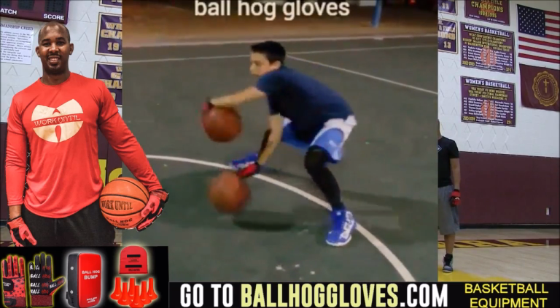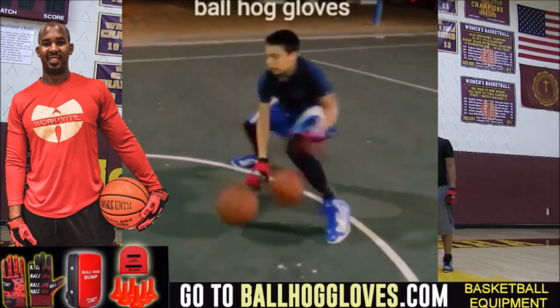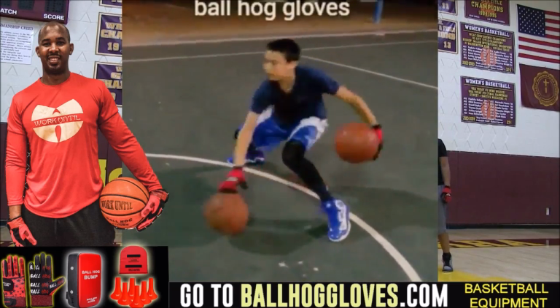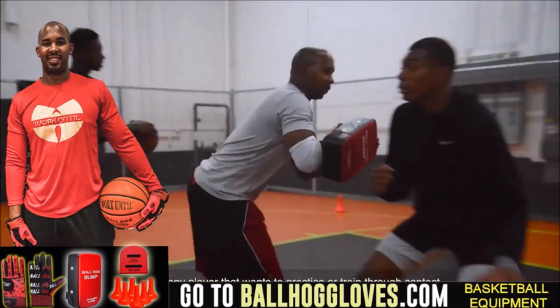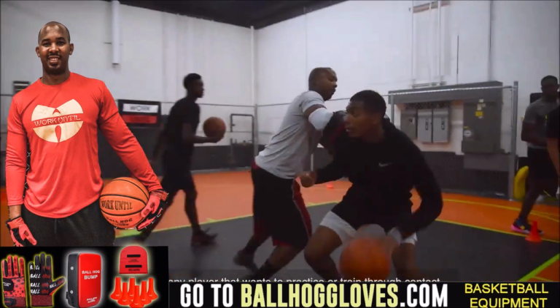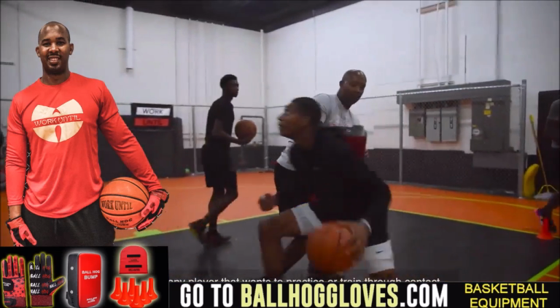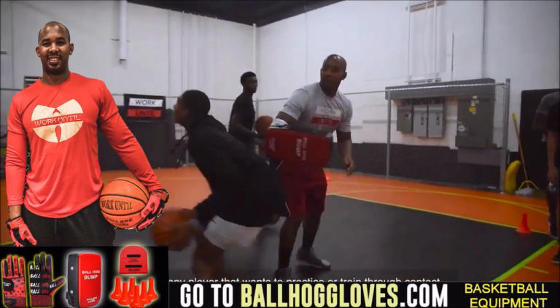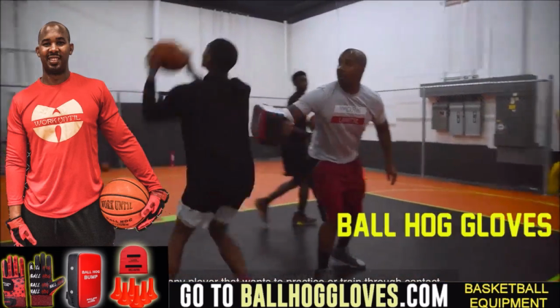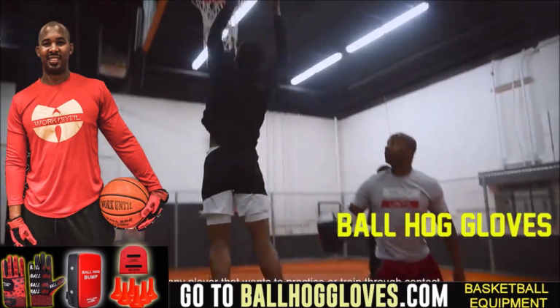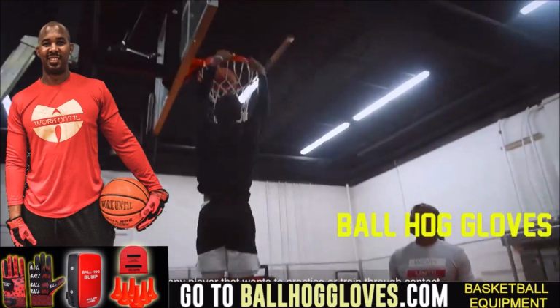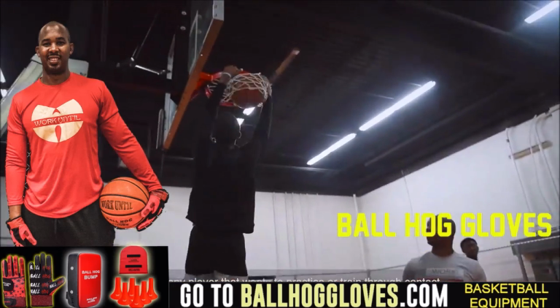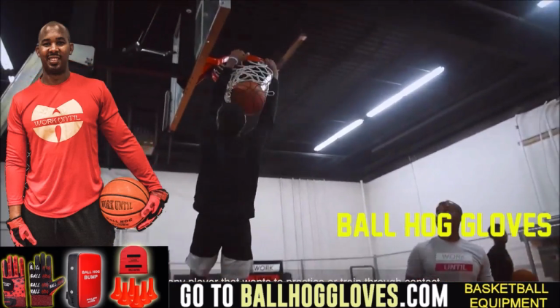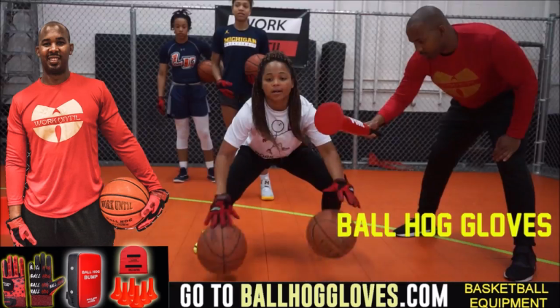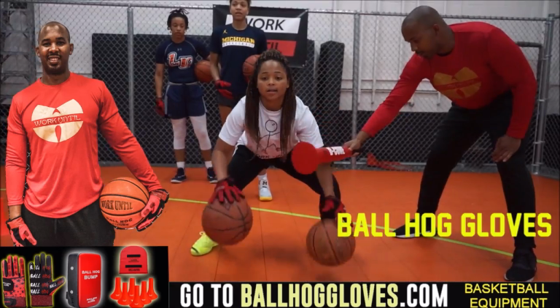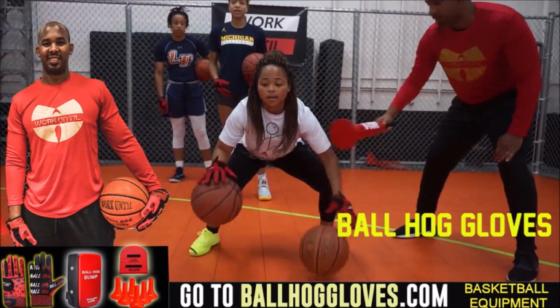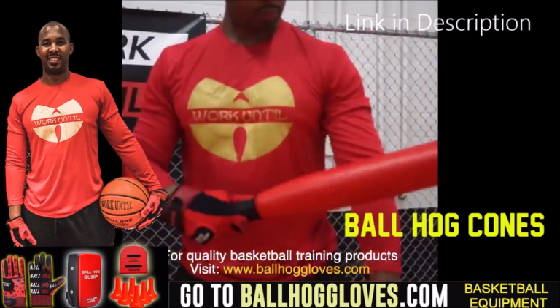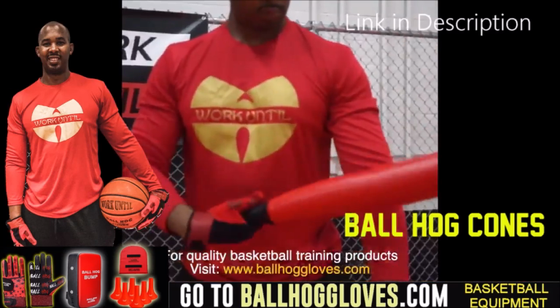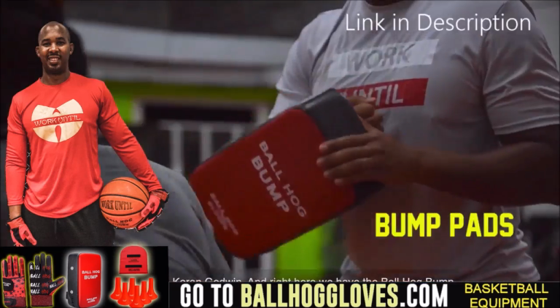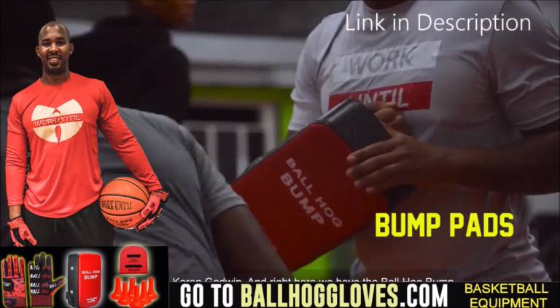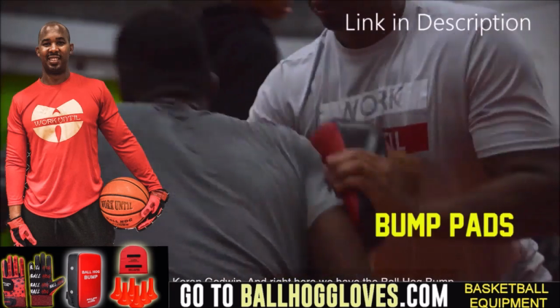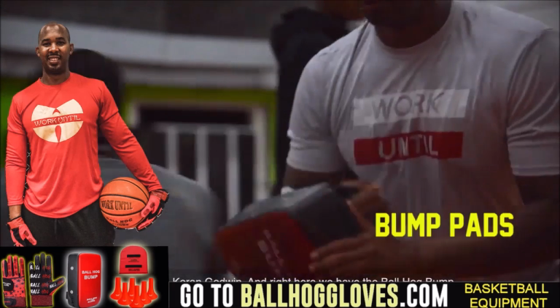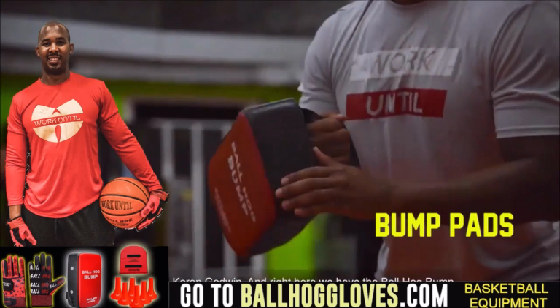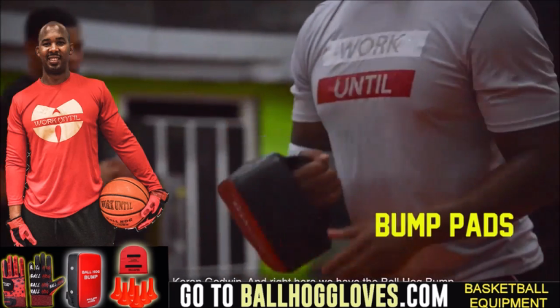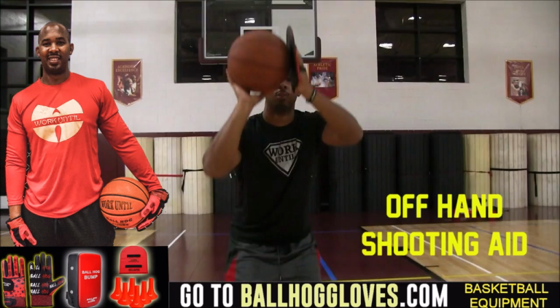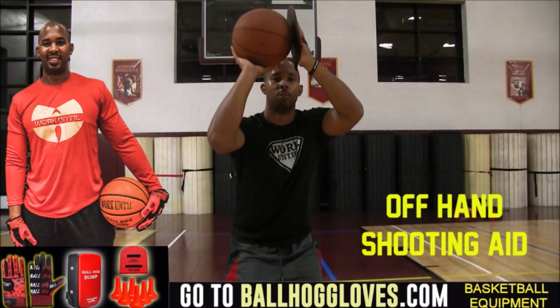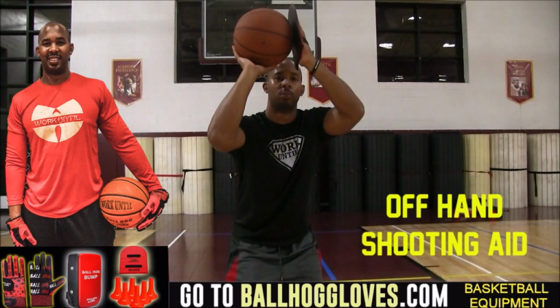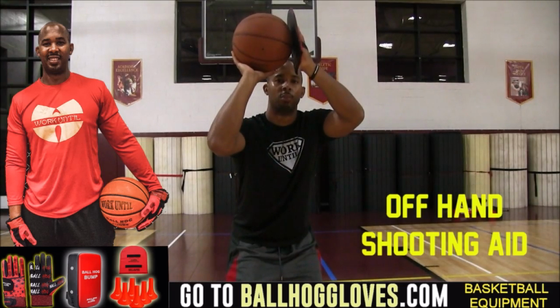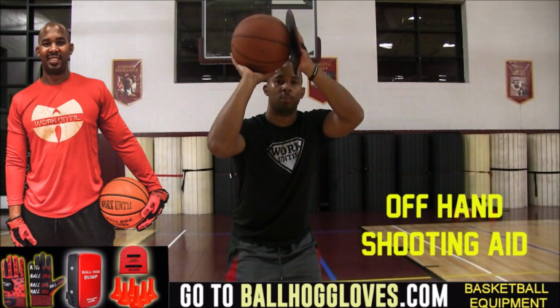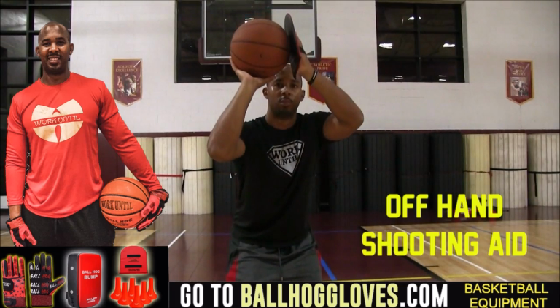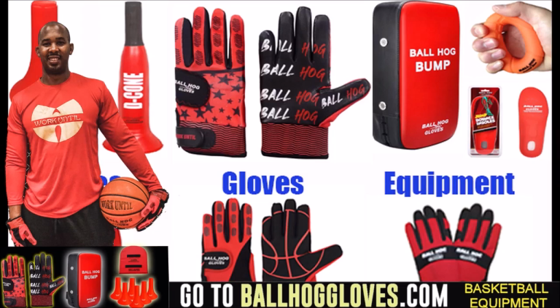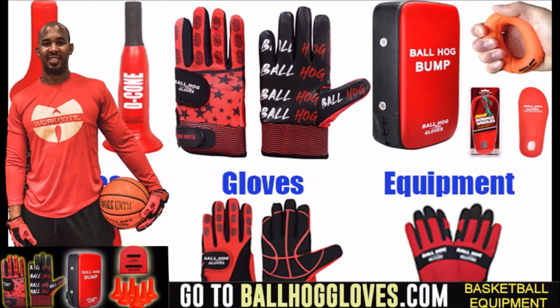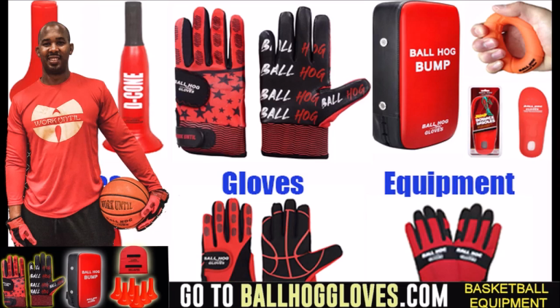You really got to be able to control the ball. For quality basketball training products, go ahead and log on to ballhoggloves.com.